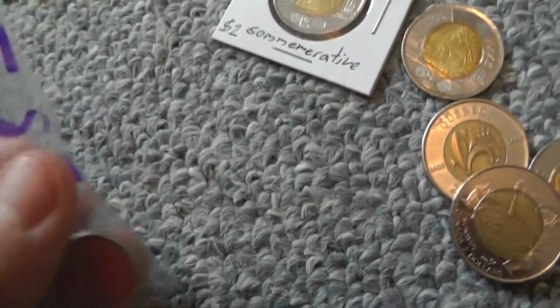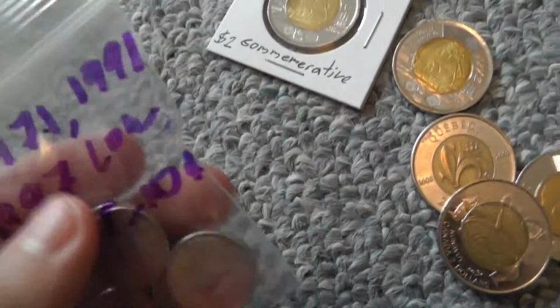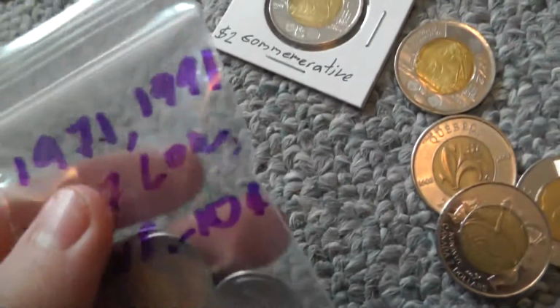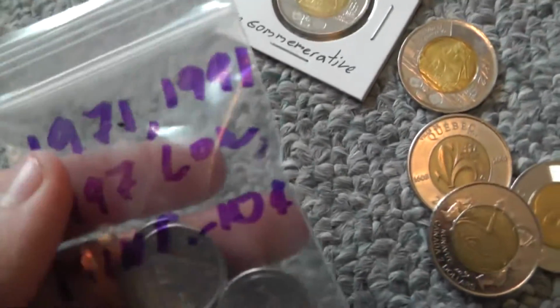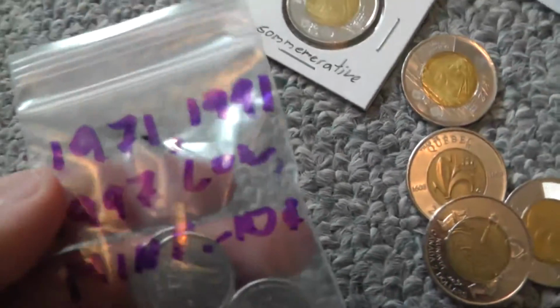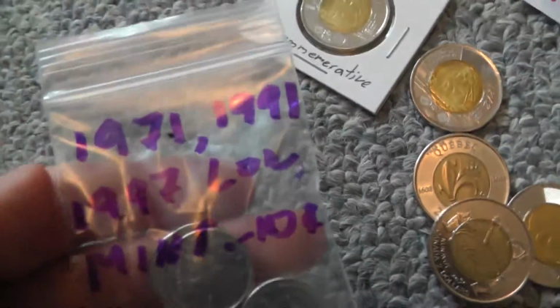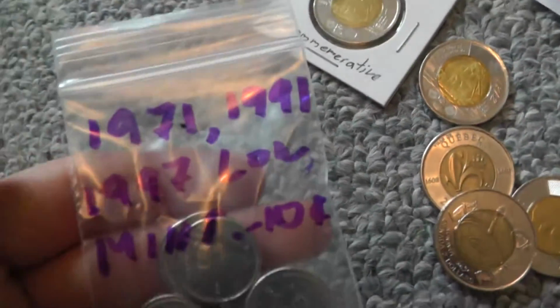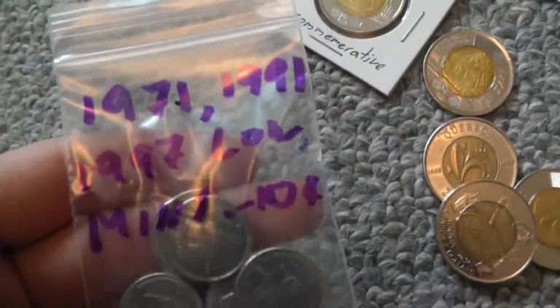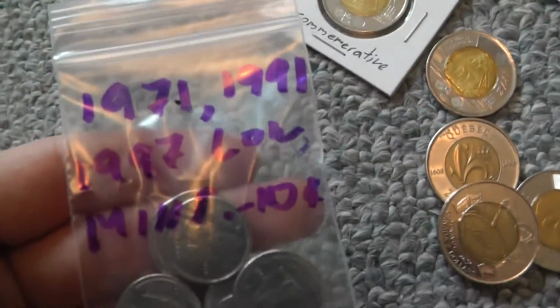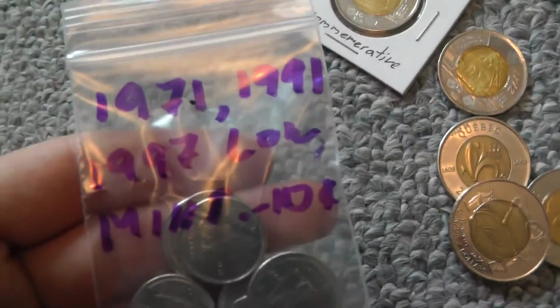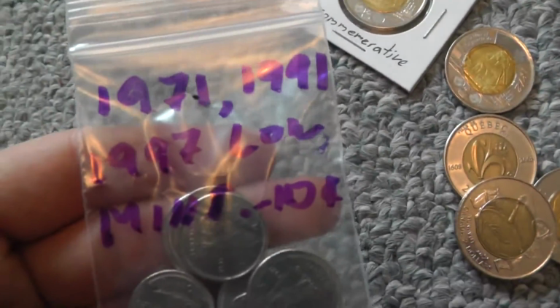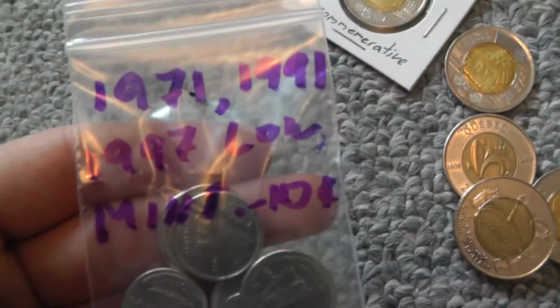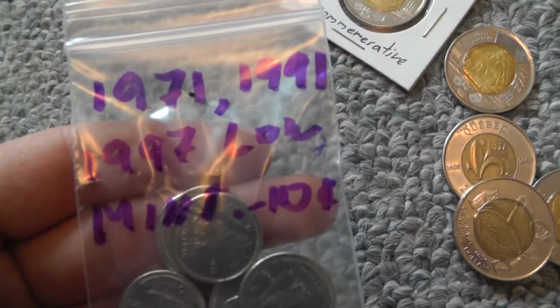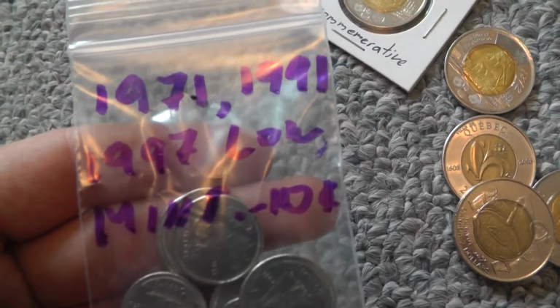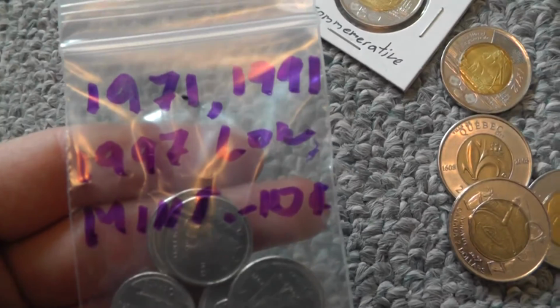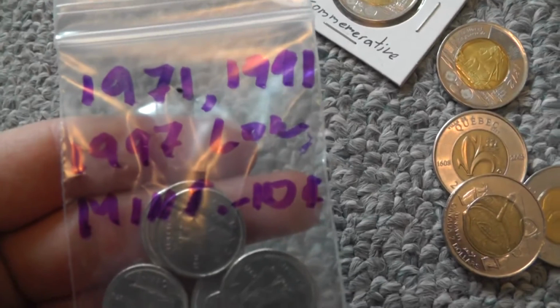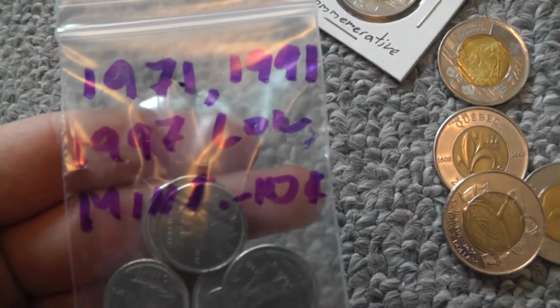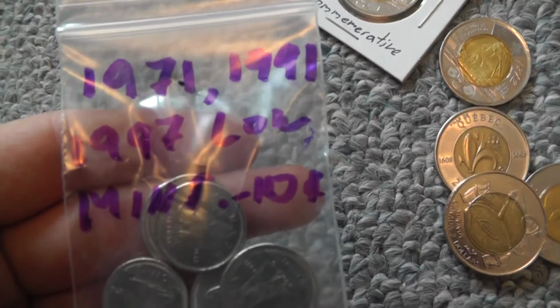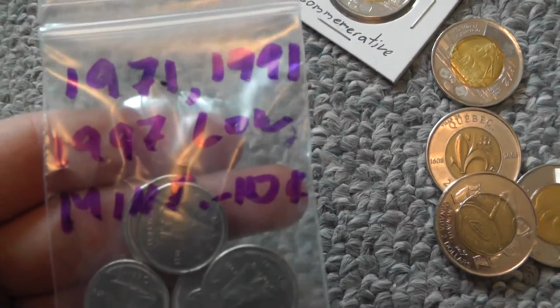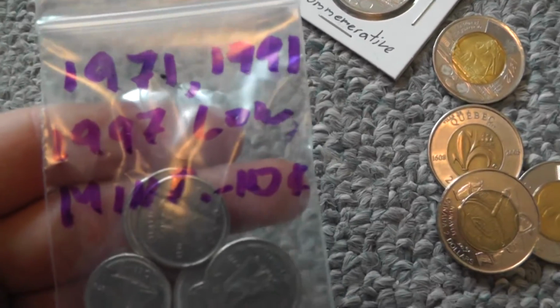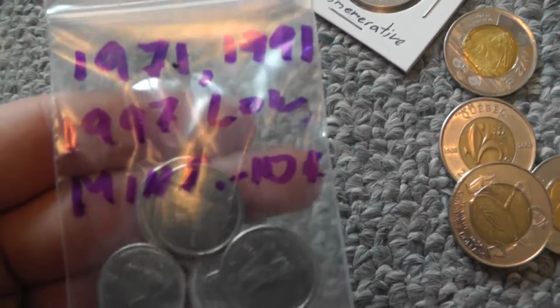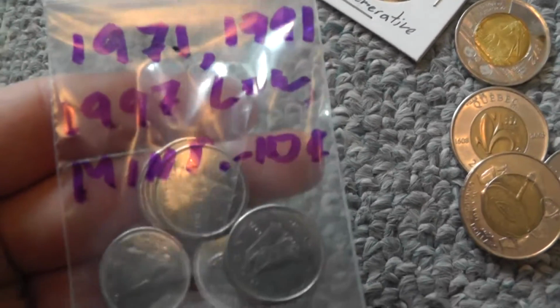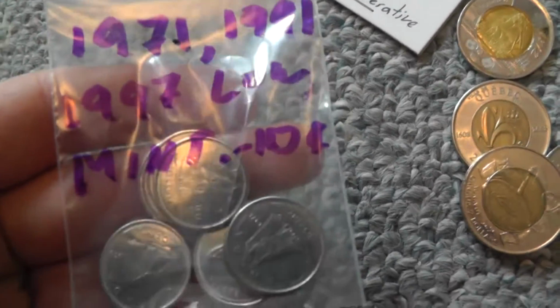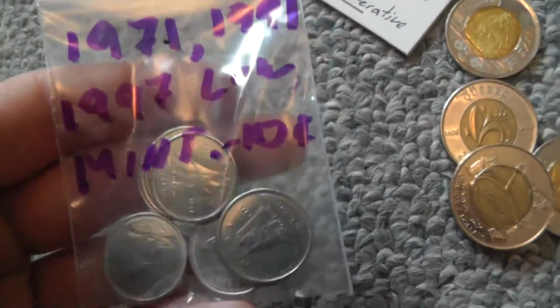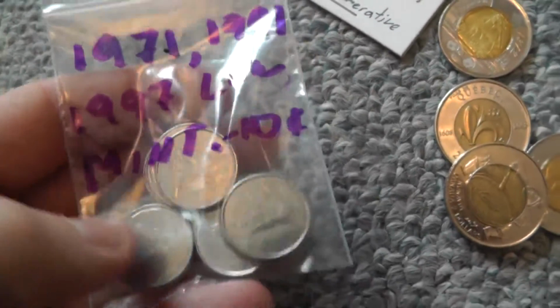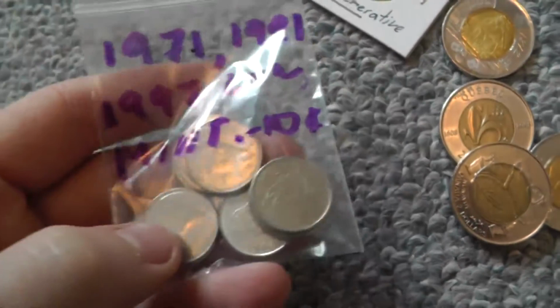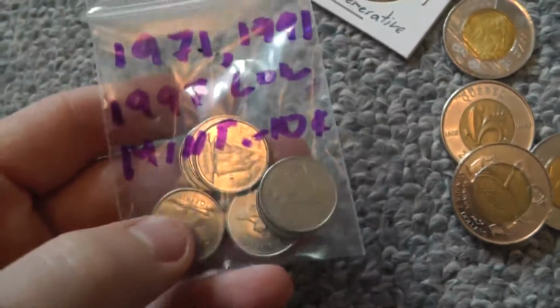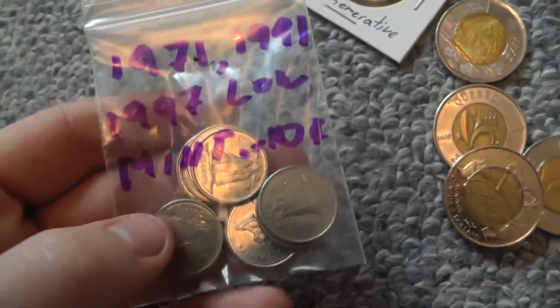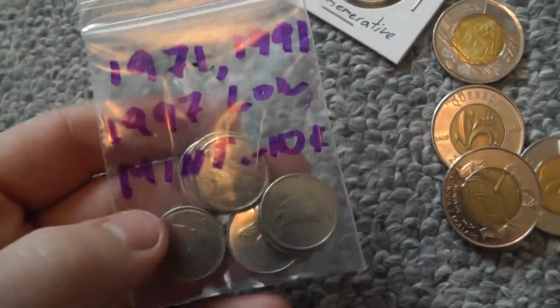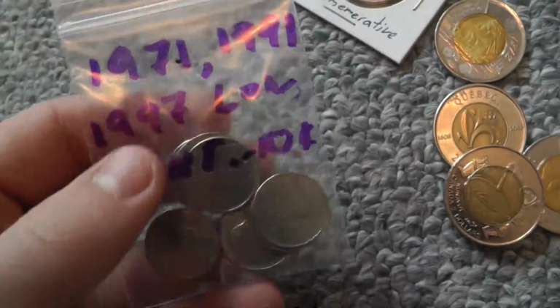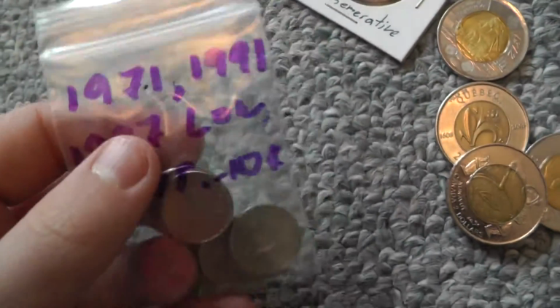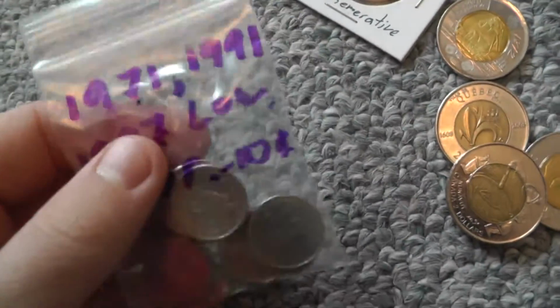And I forgot about these — 1907, 1991, and 1997 low-mintage dimes.